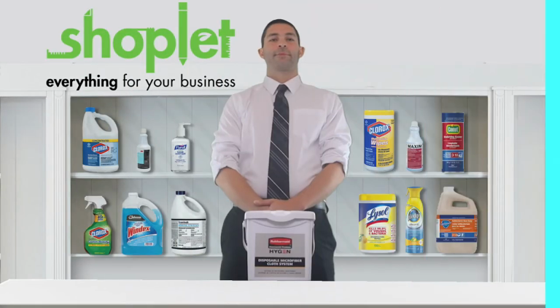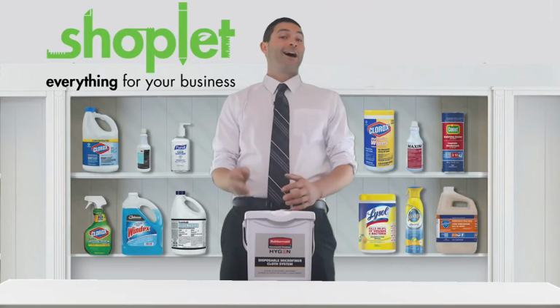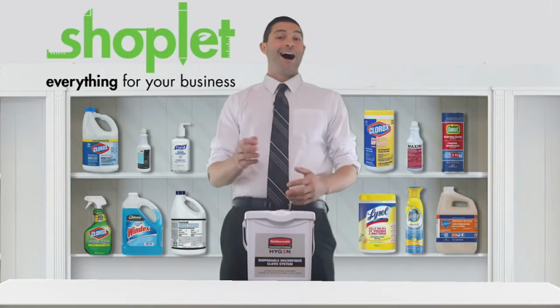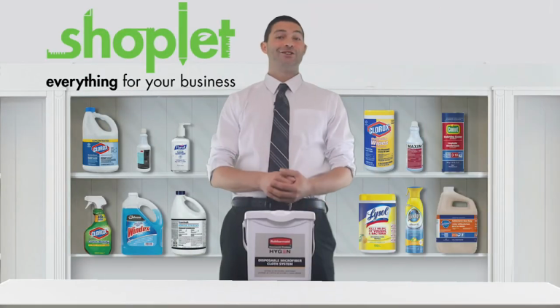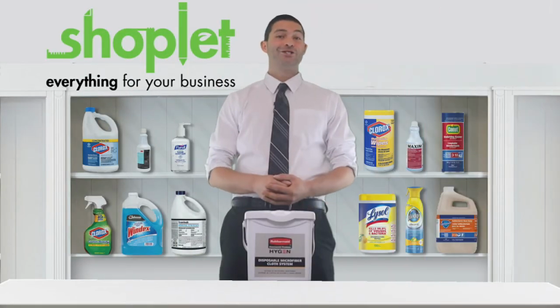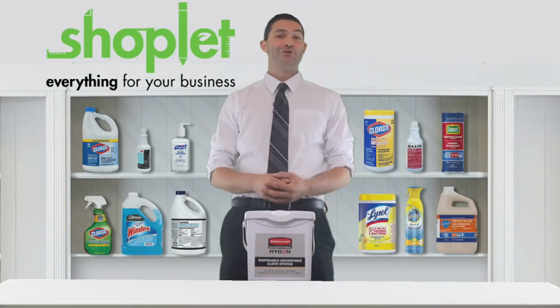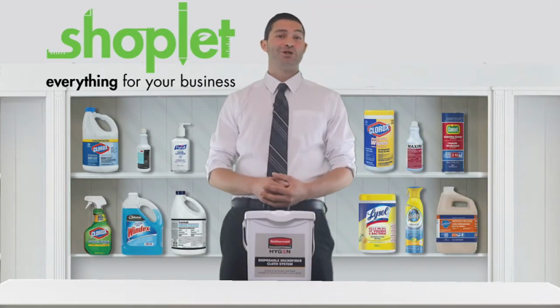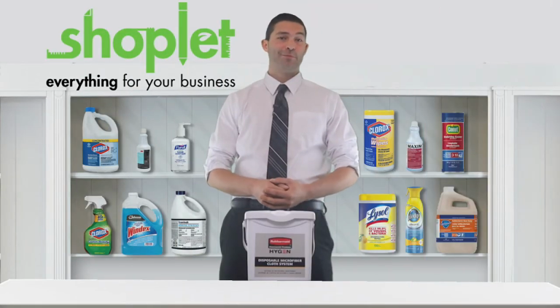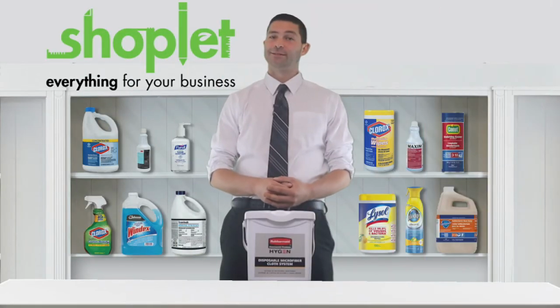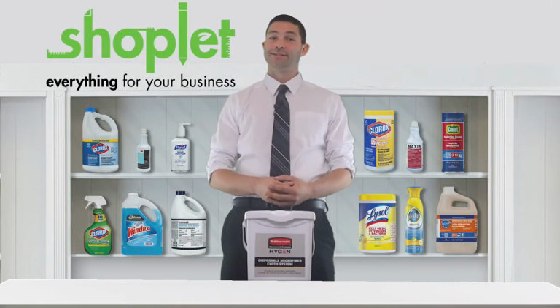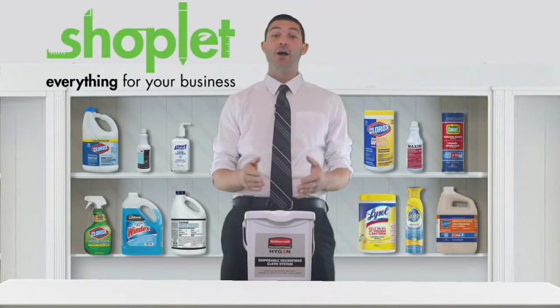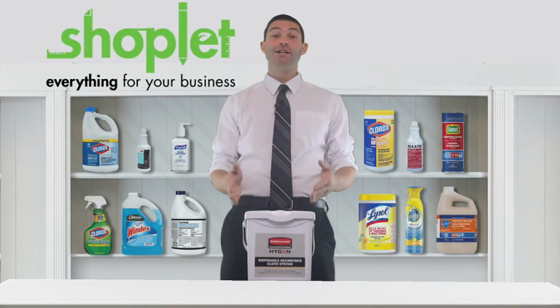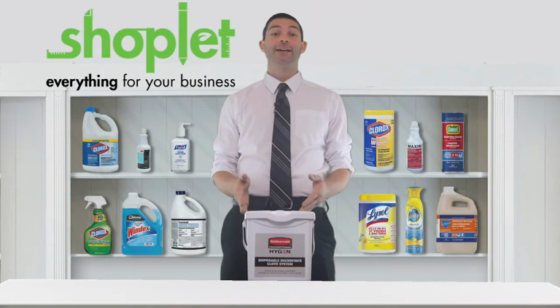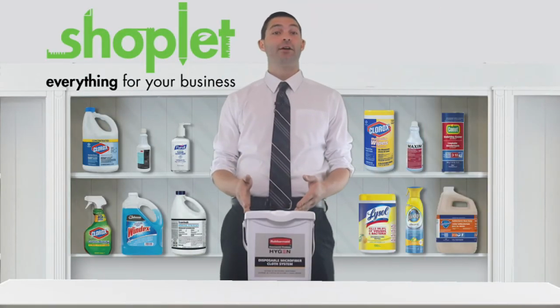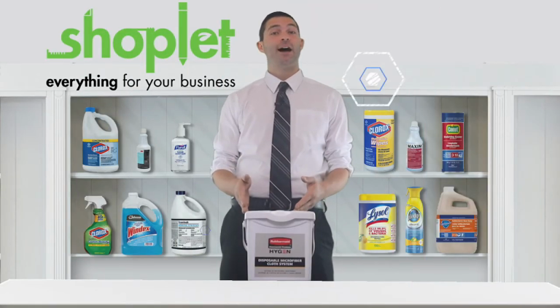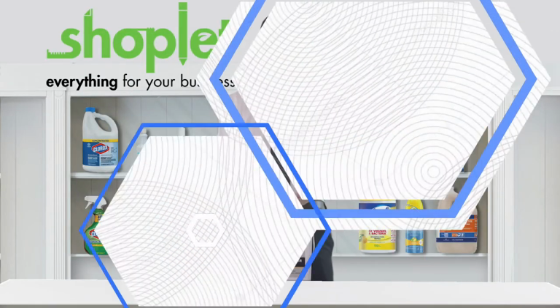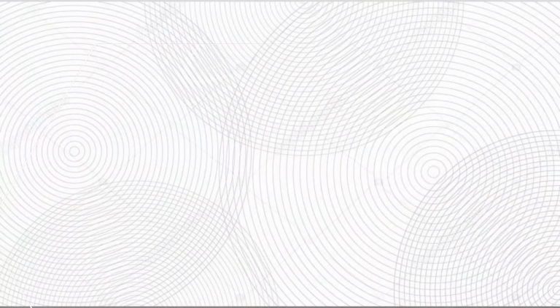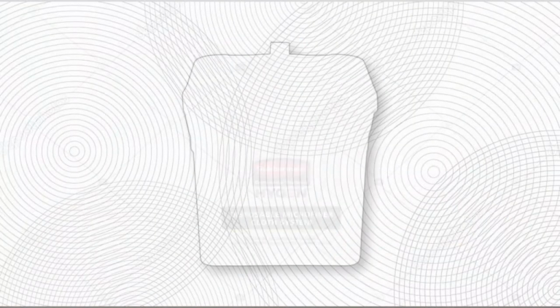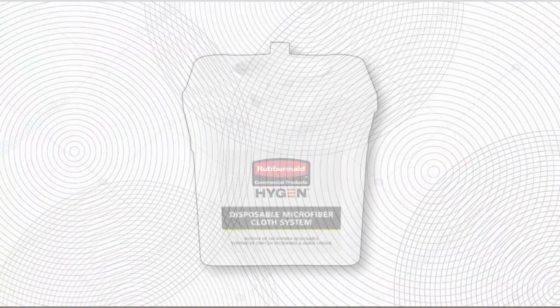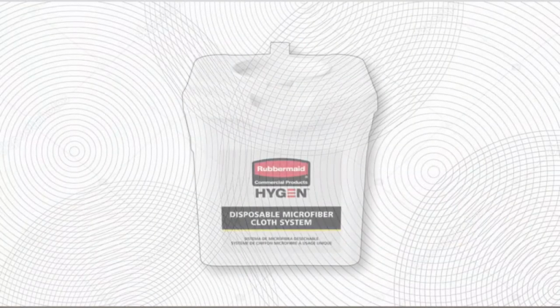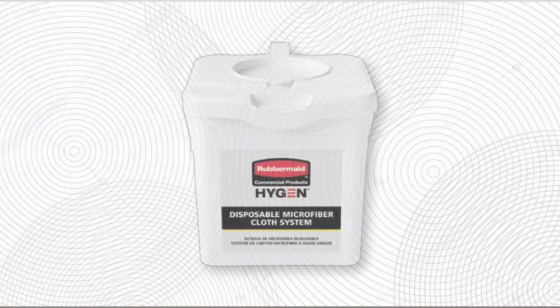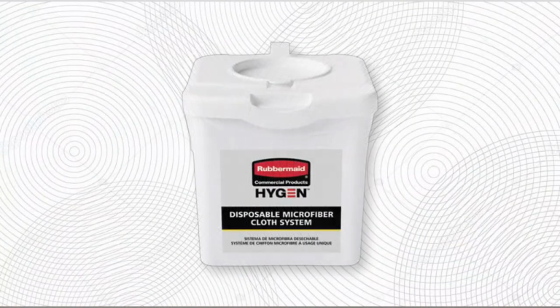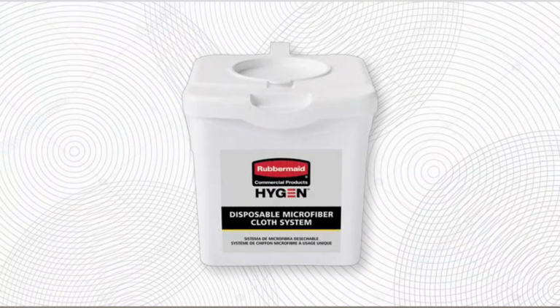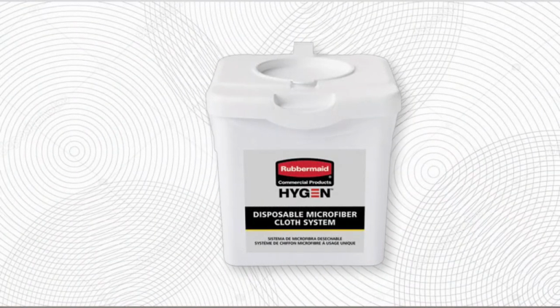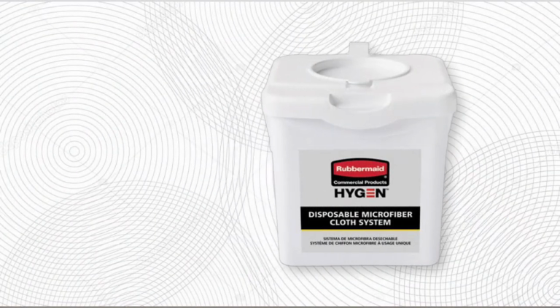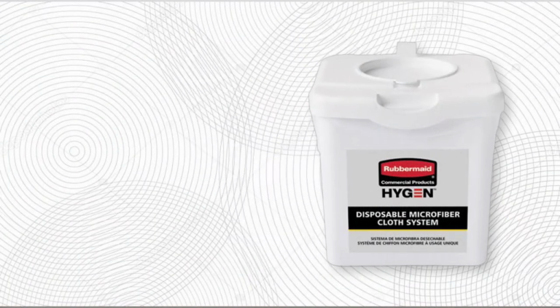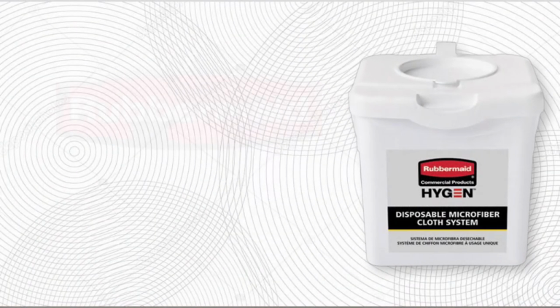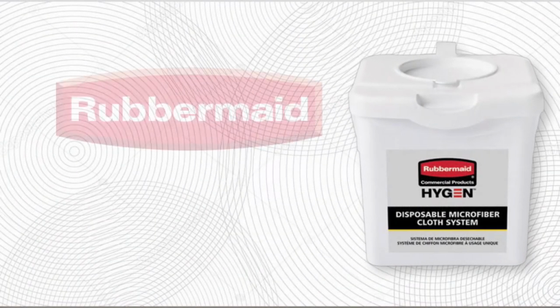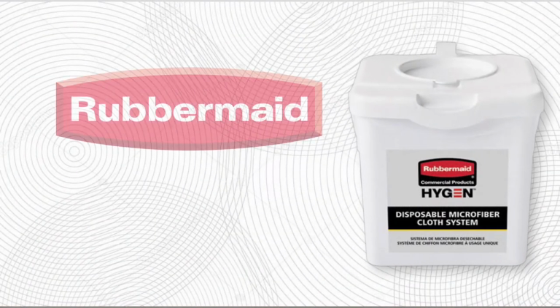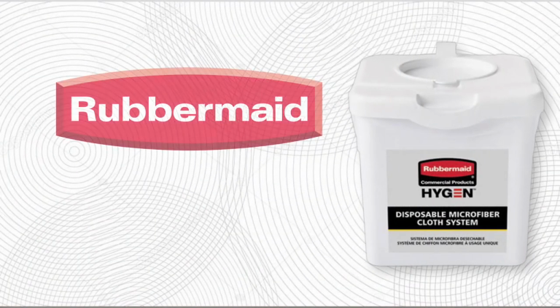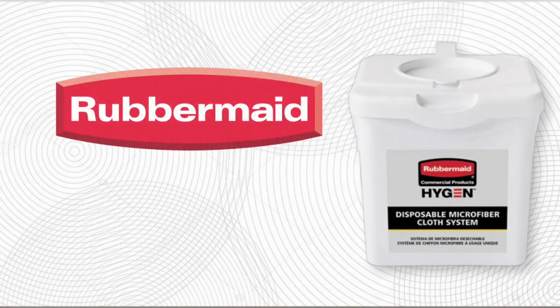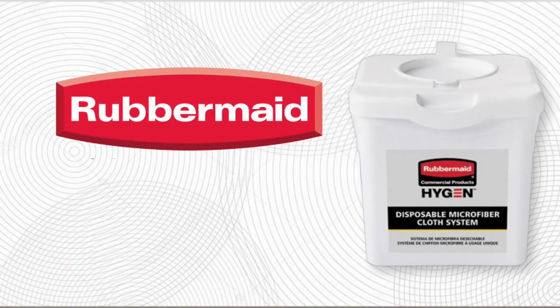Hi, Josh here from Shoplet. Today we're chatting about the Hygen Disposable Microfiber Charging Bucket by Rubbermaid.